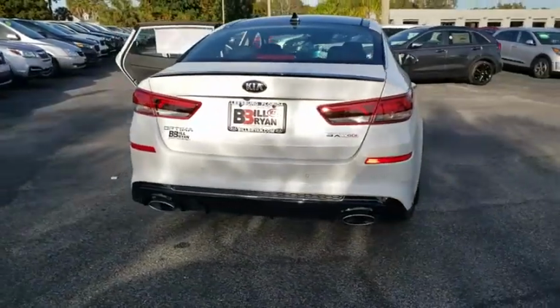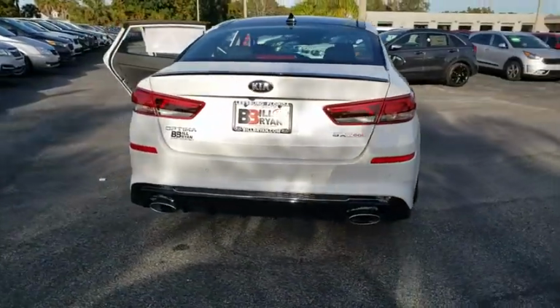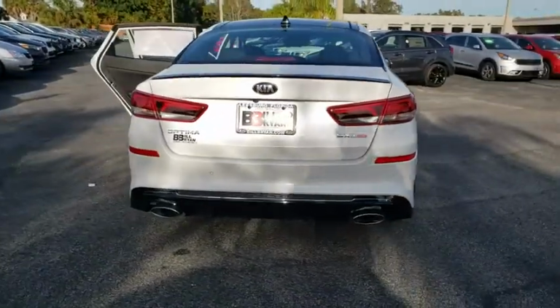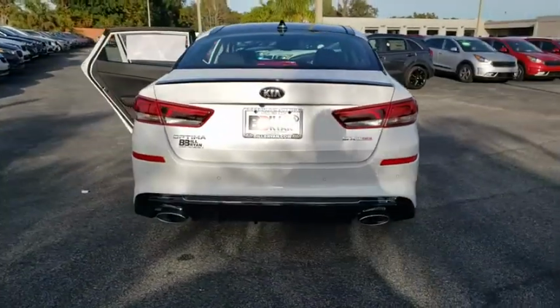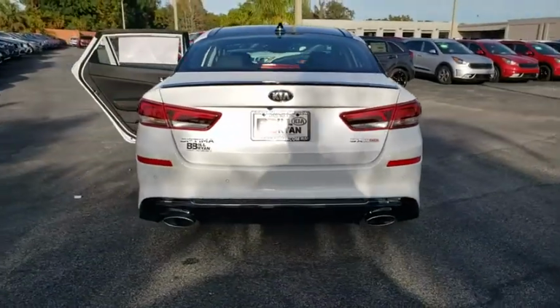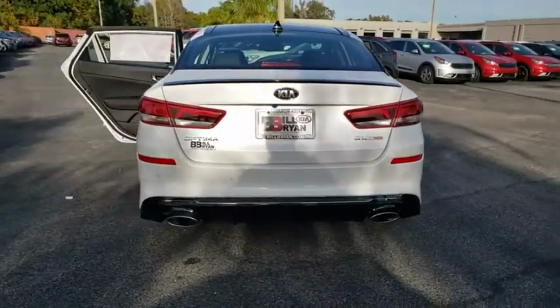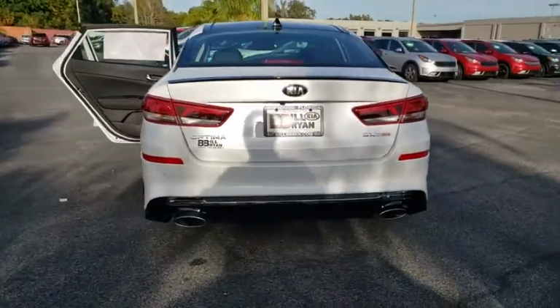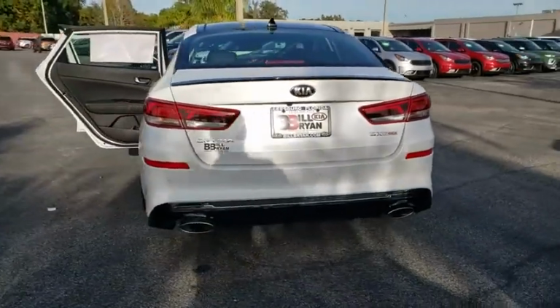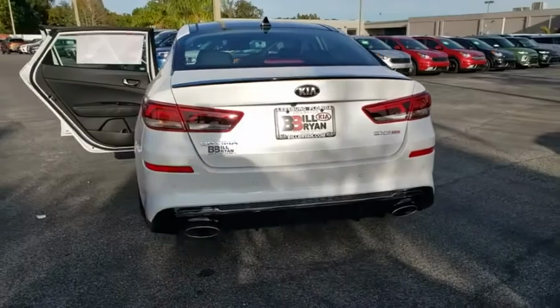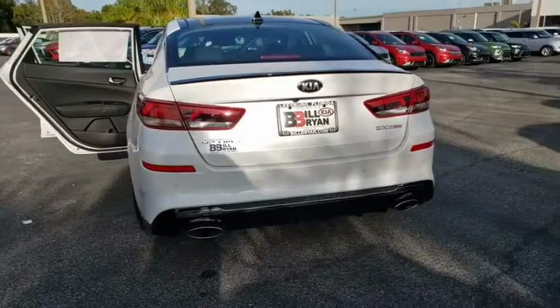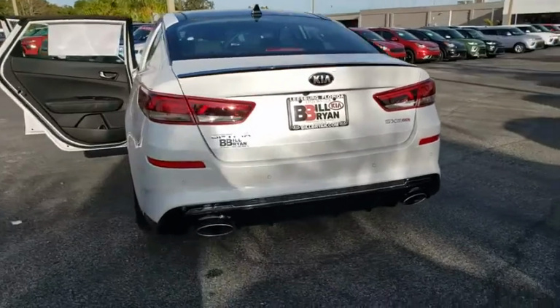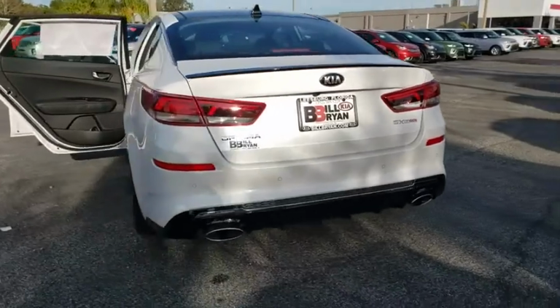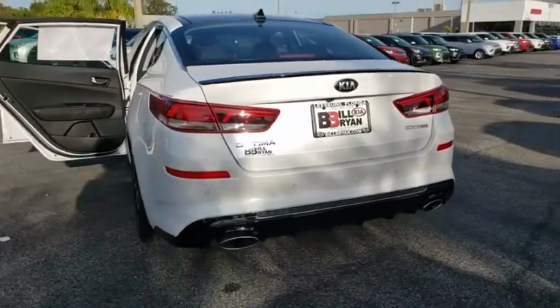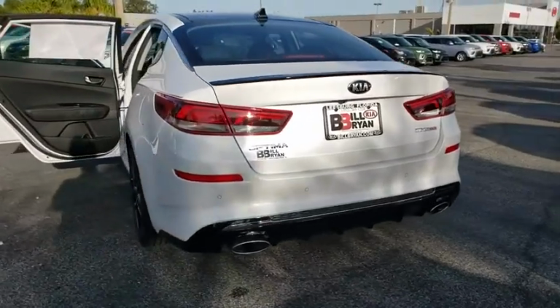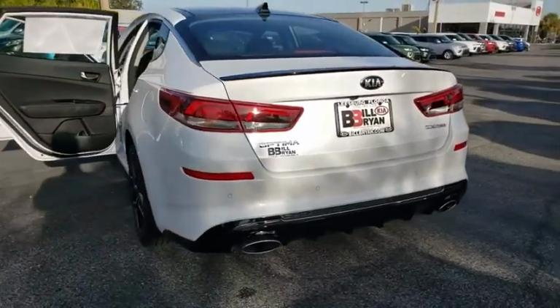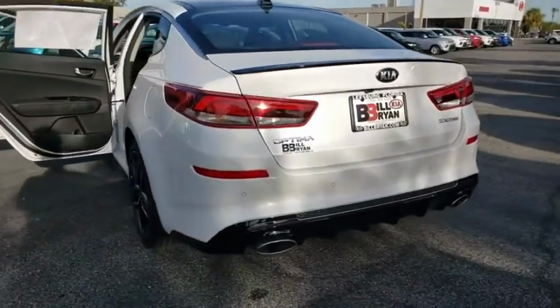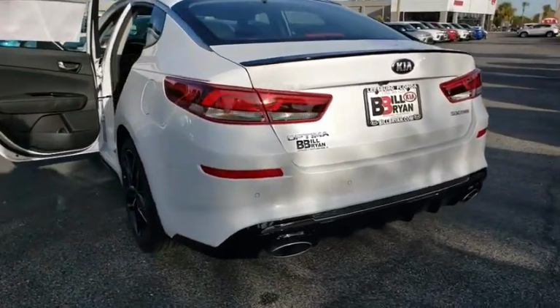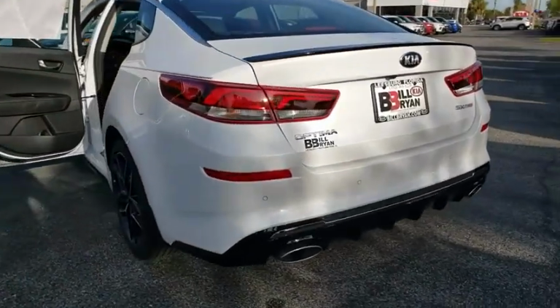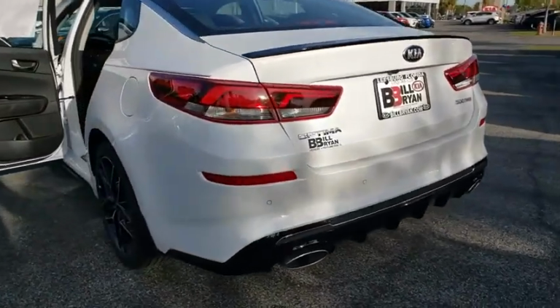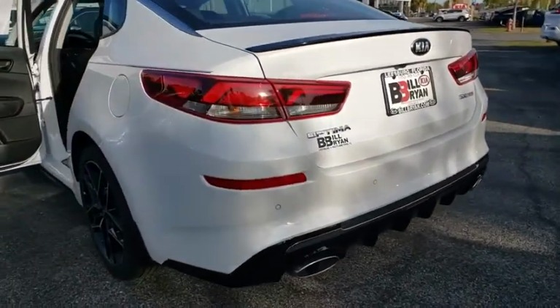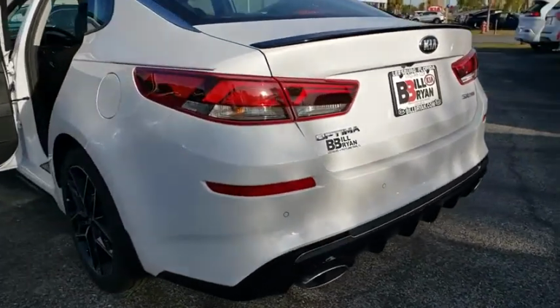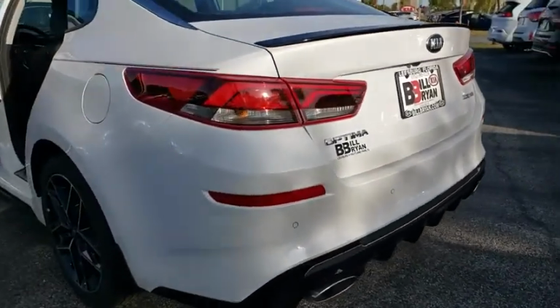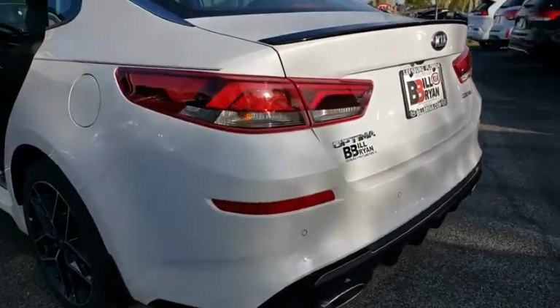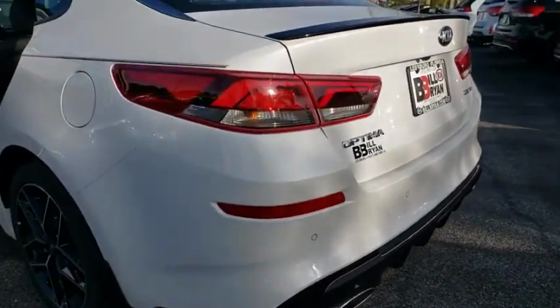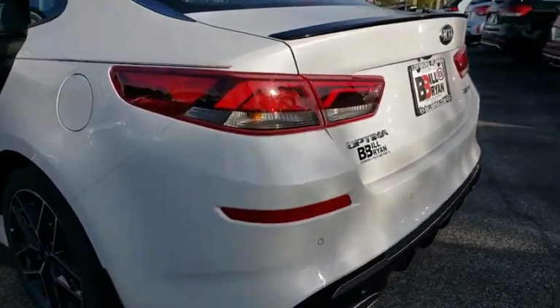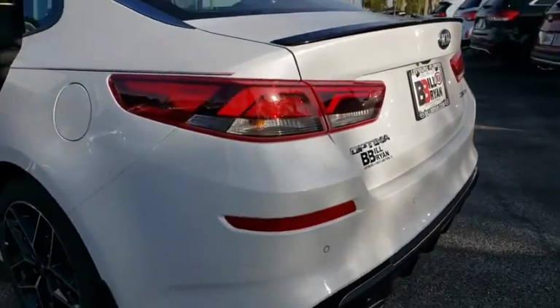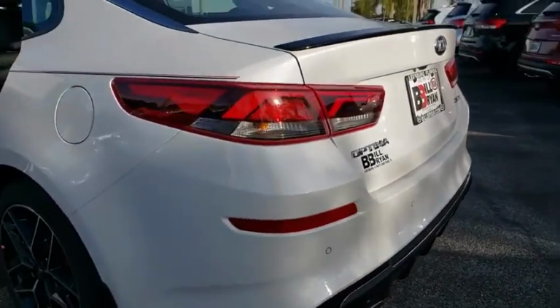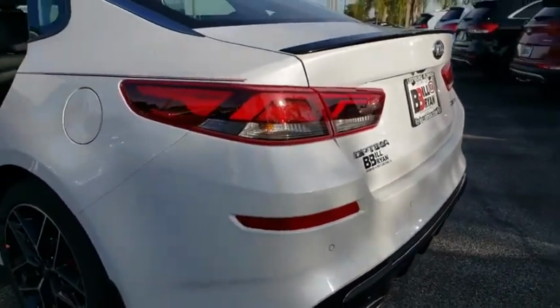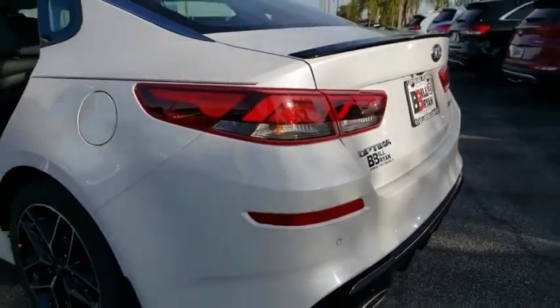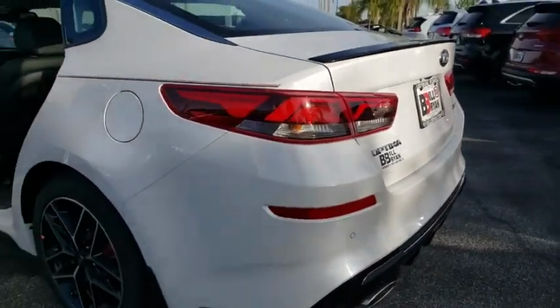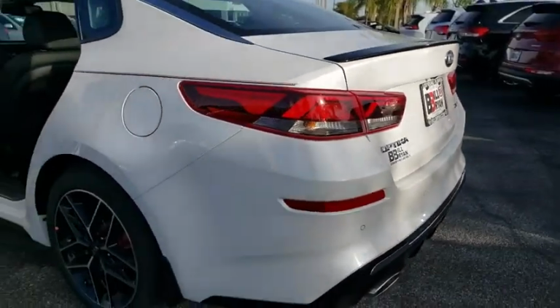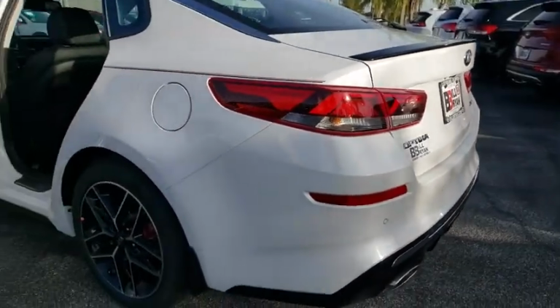Its smooth-flowing lines speak of grace and style and offer a strong hint of European luxury.